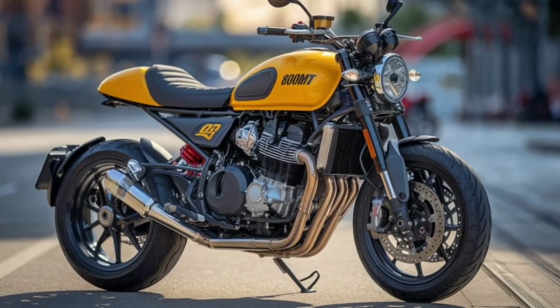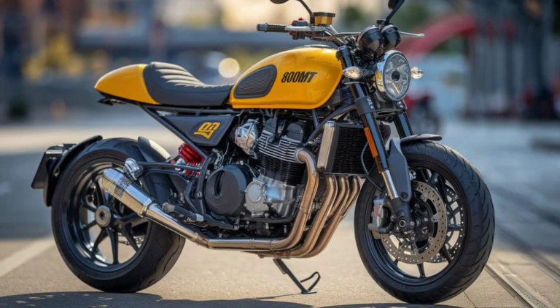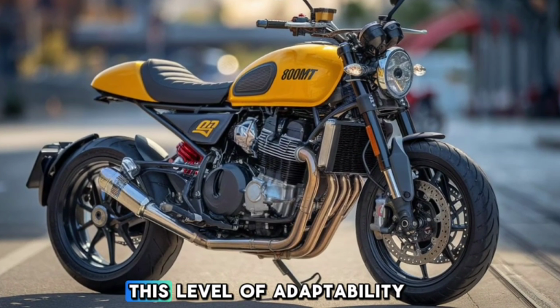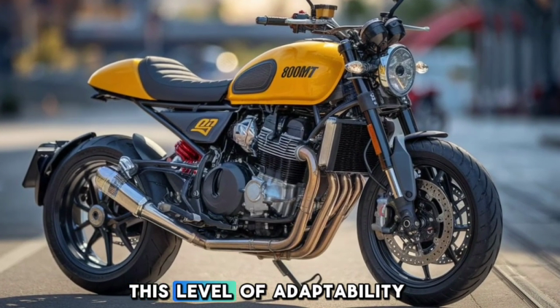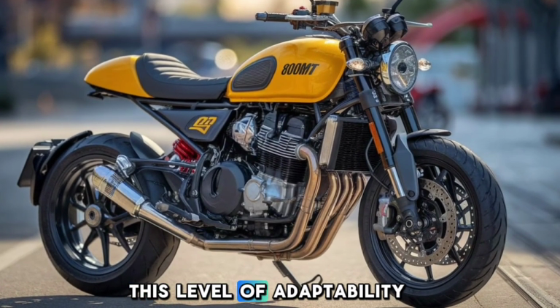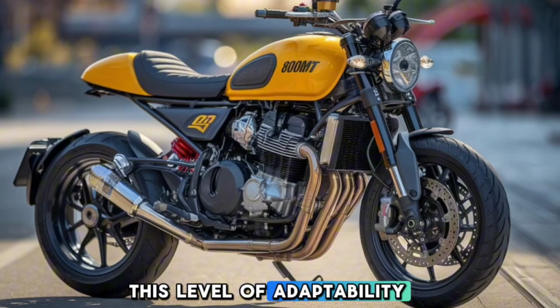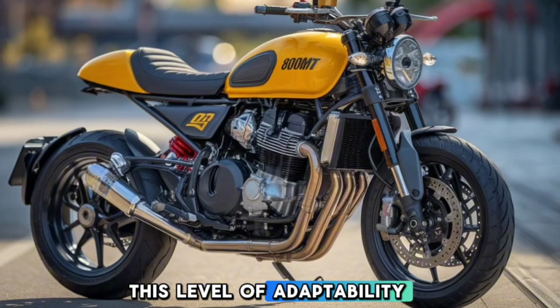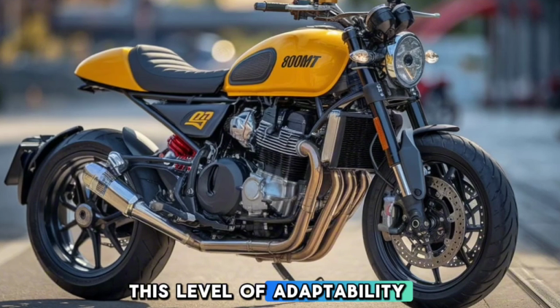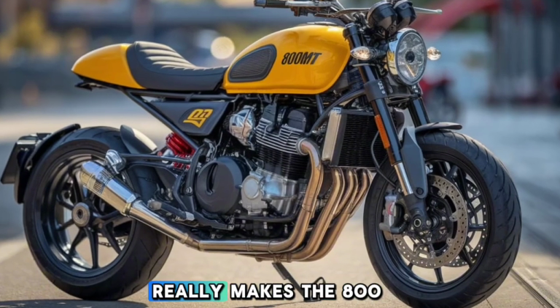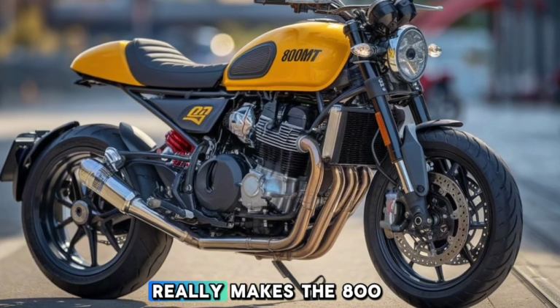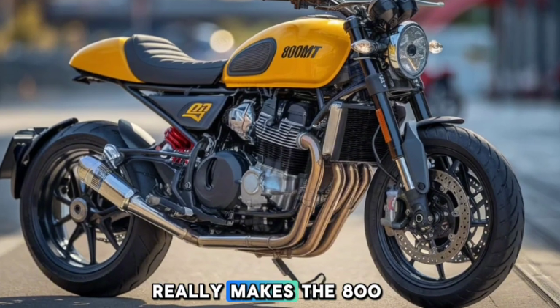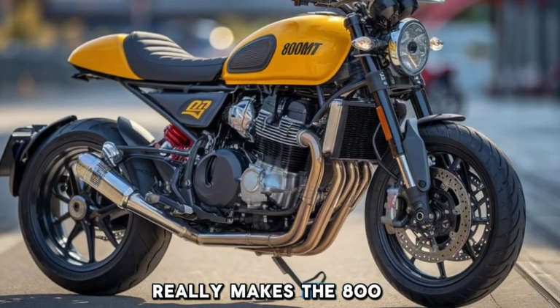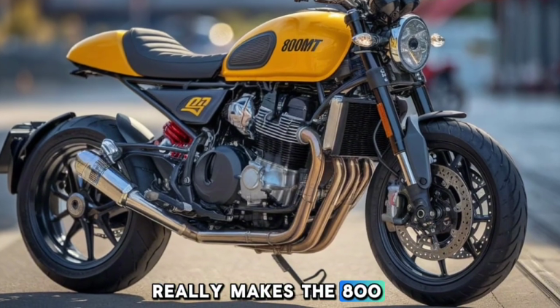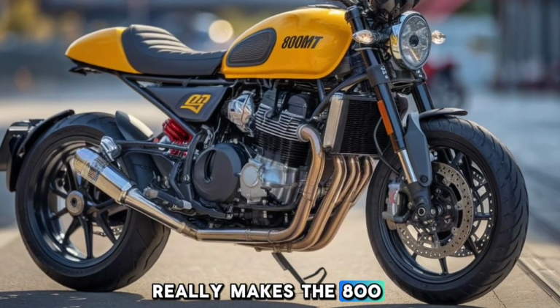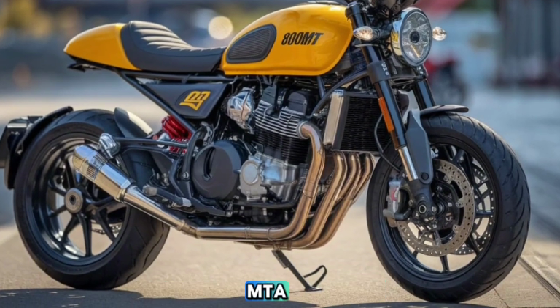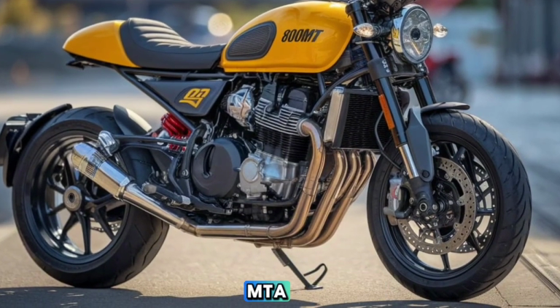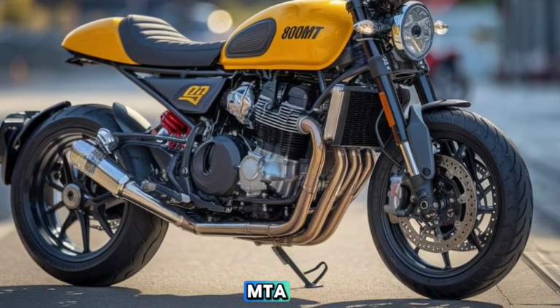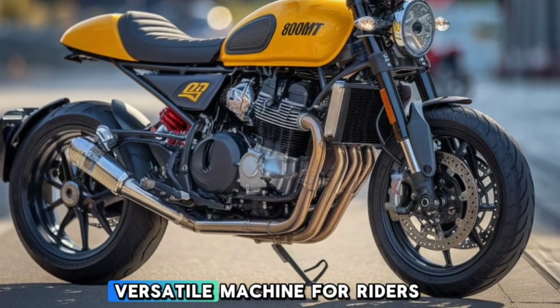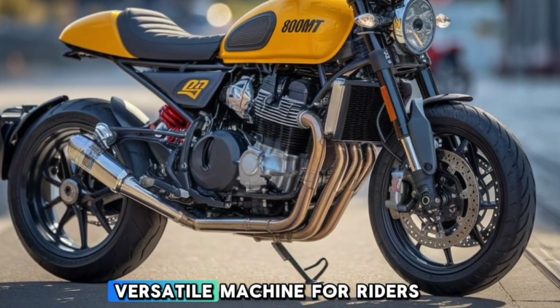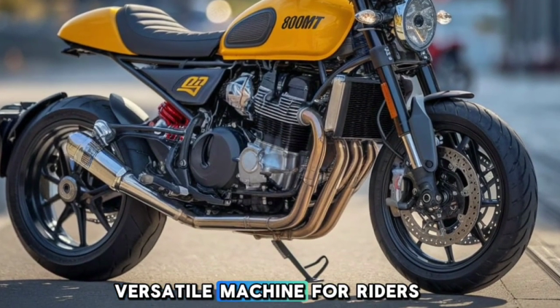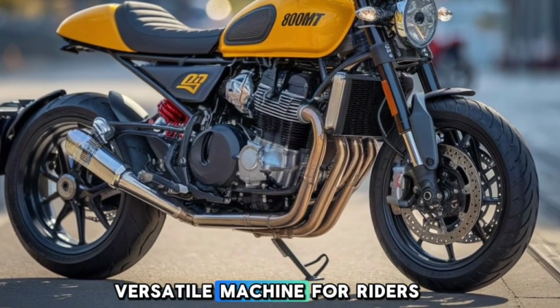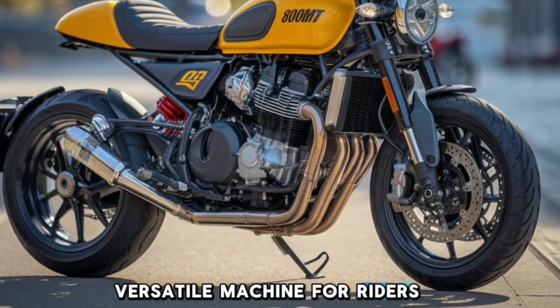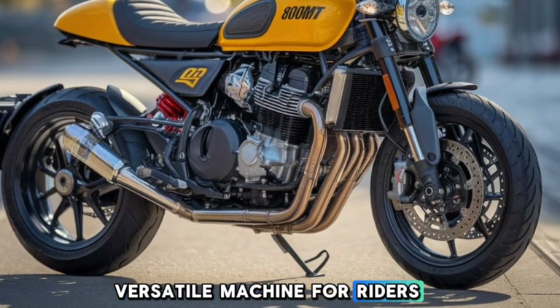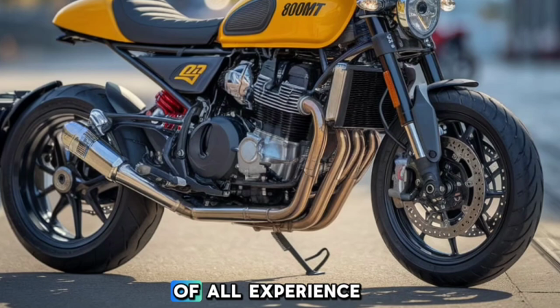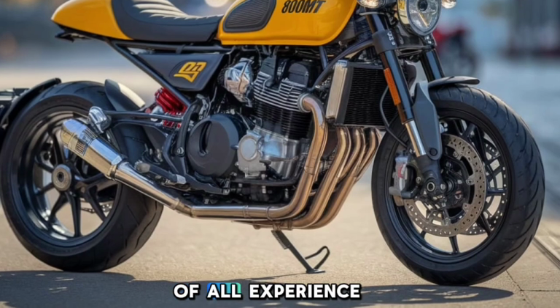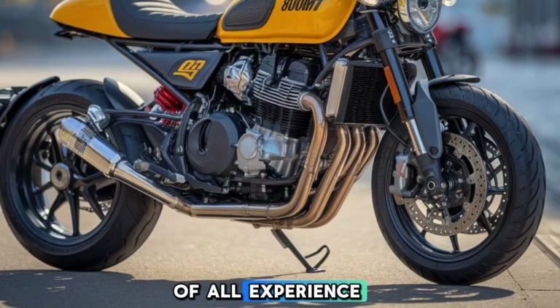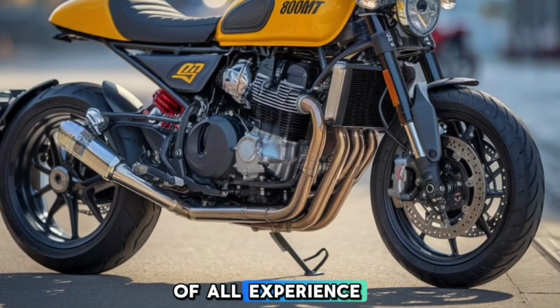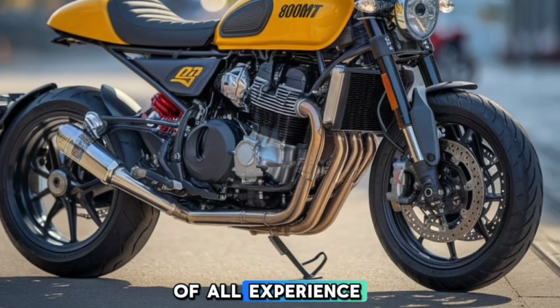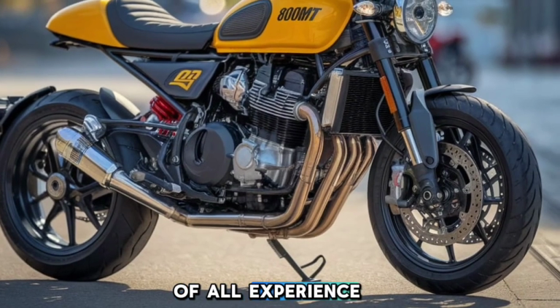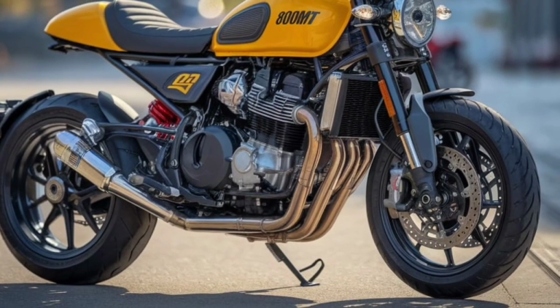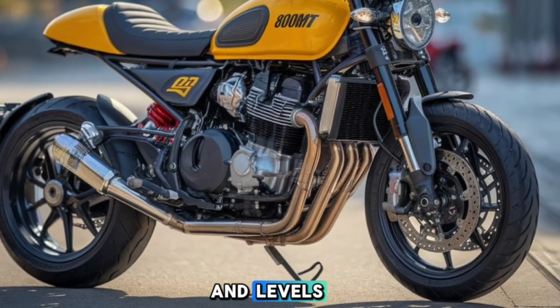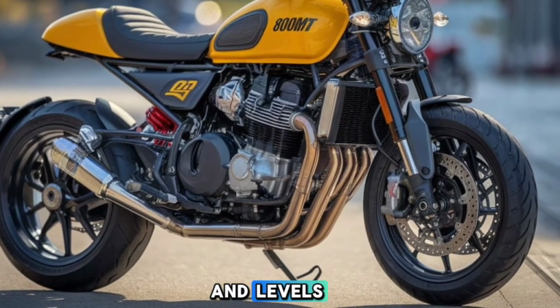This level of adaptability really makes the 800MT a versatile machine for riders of all experience levels.